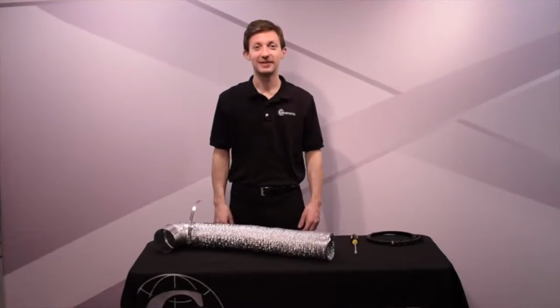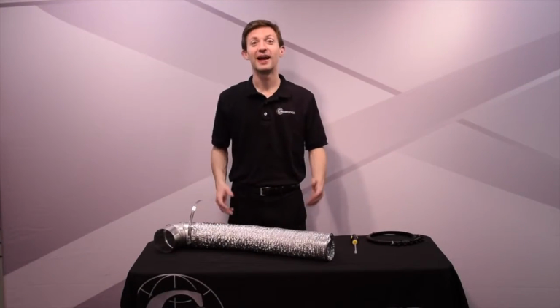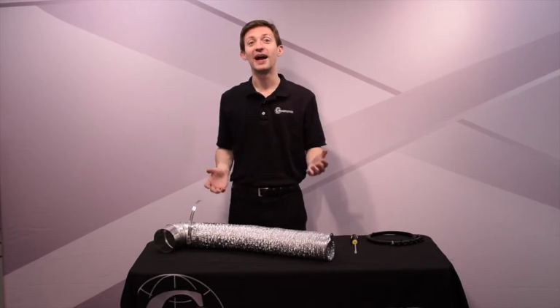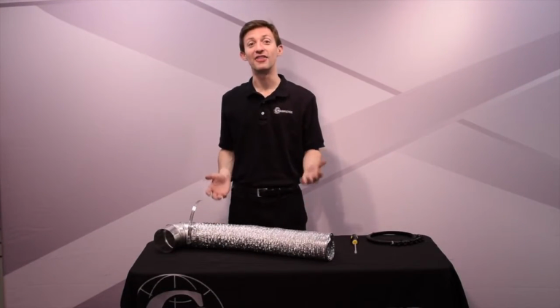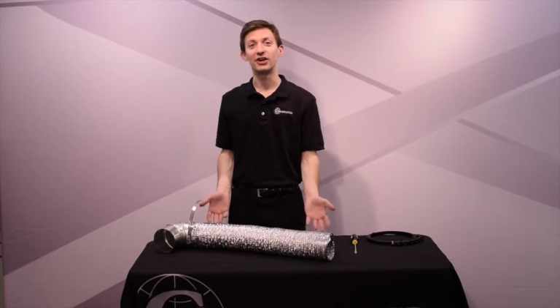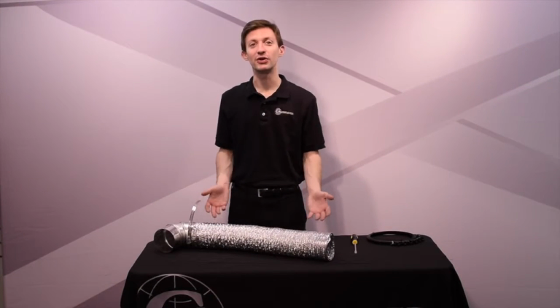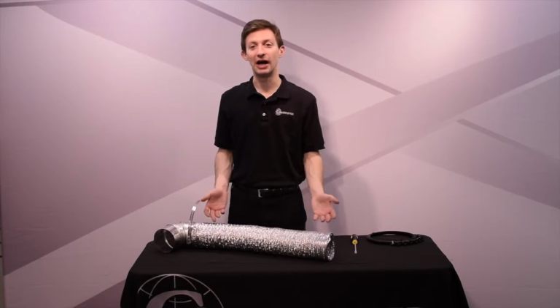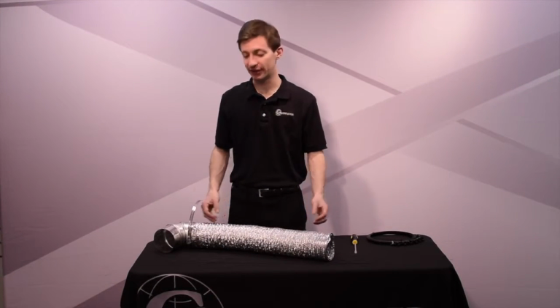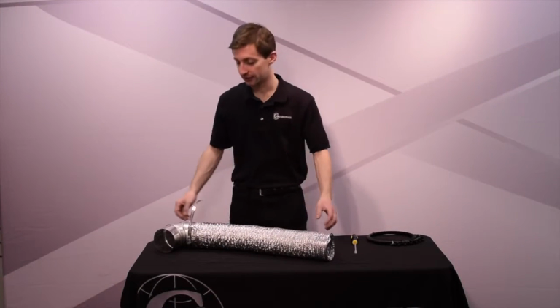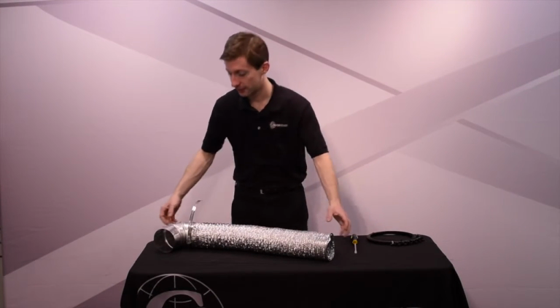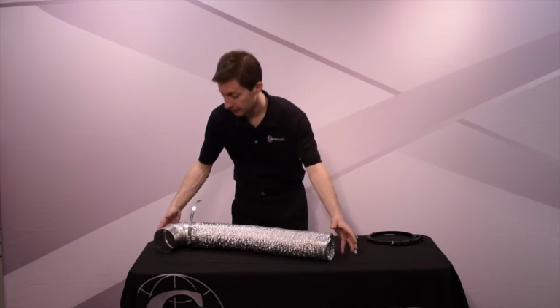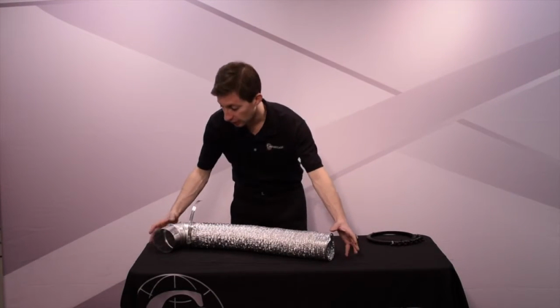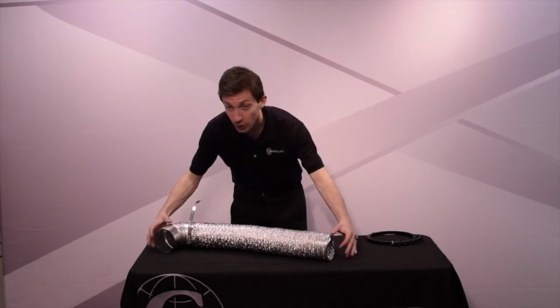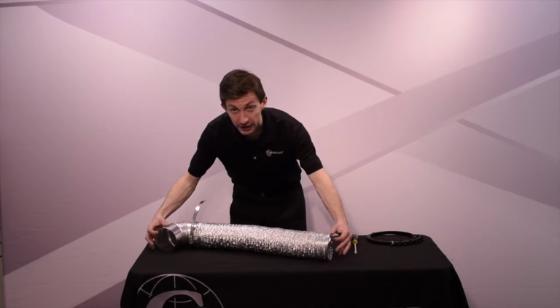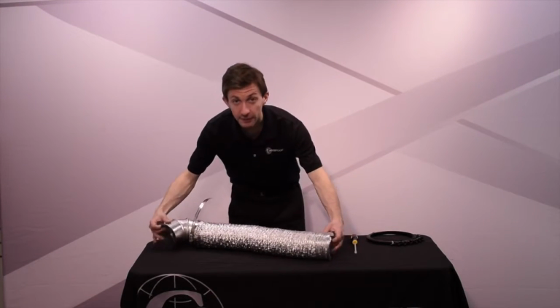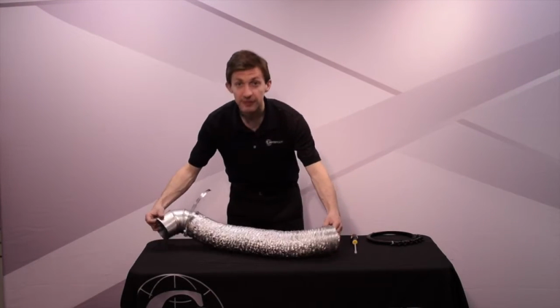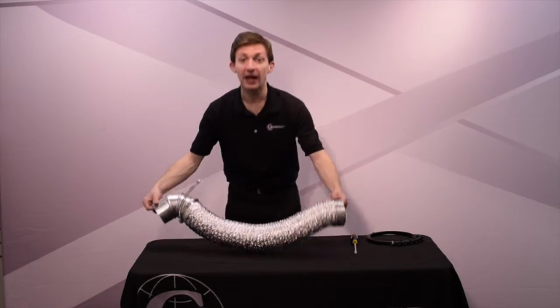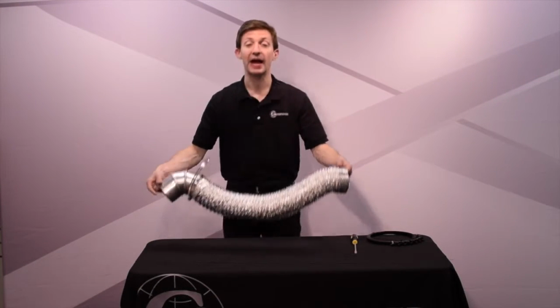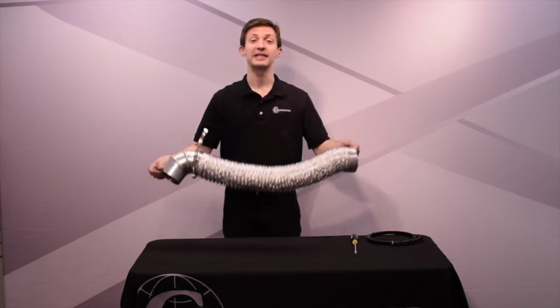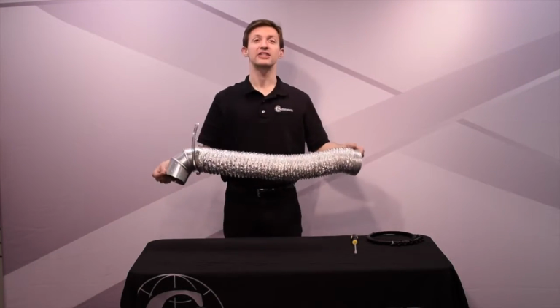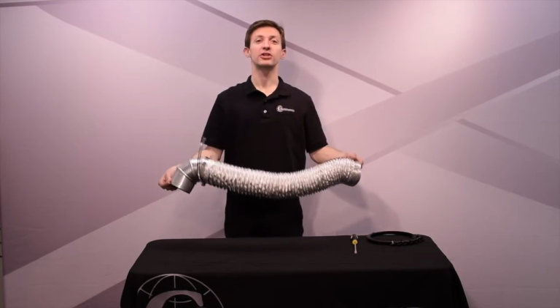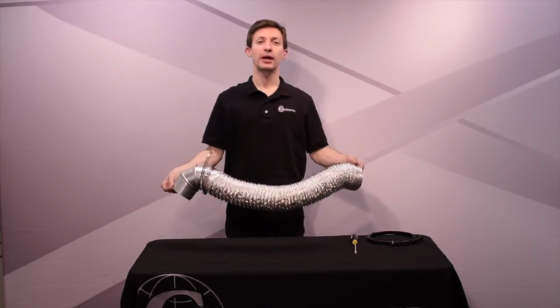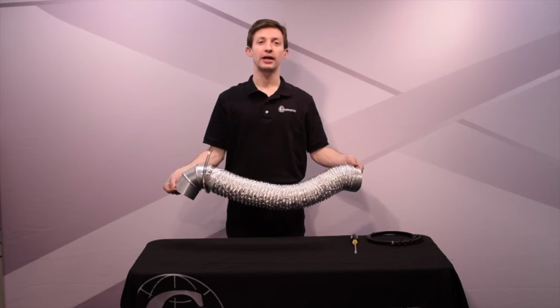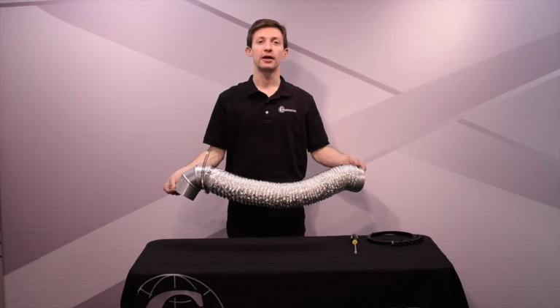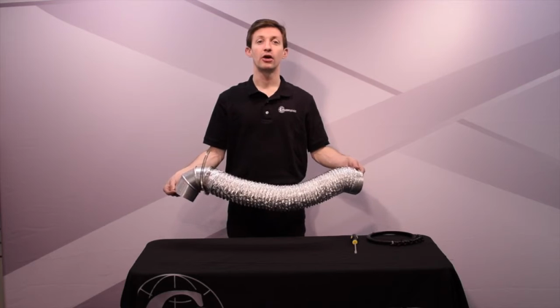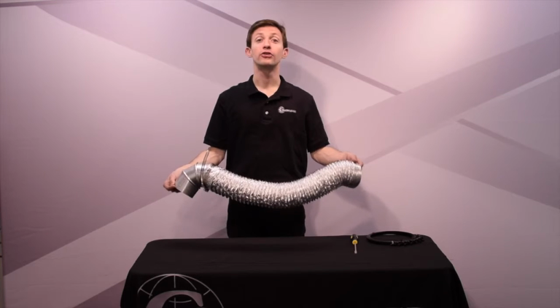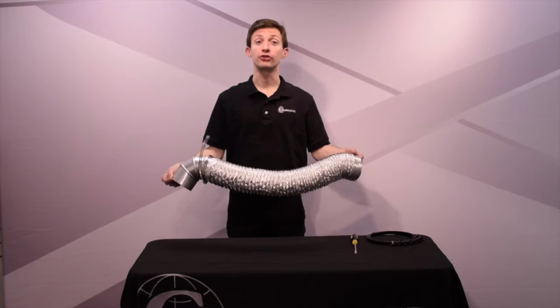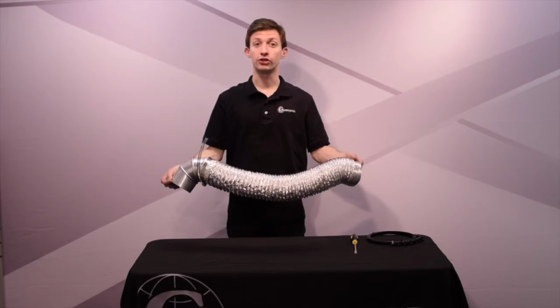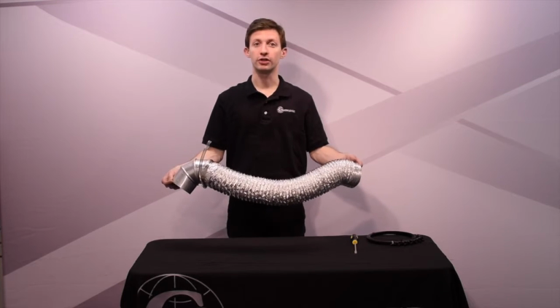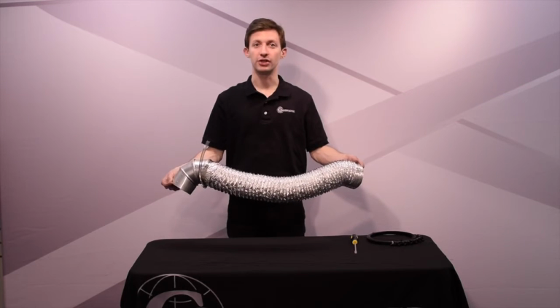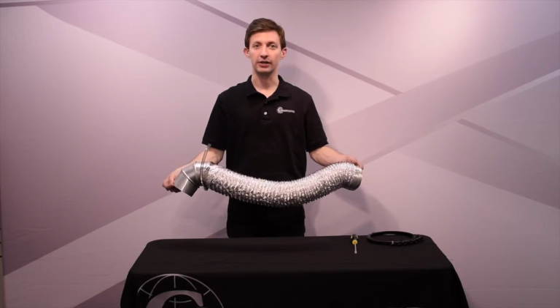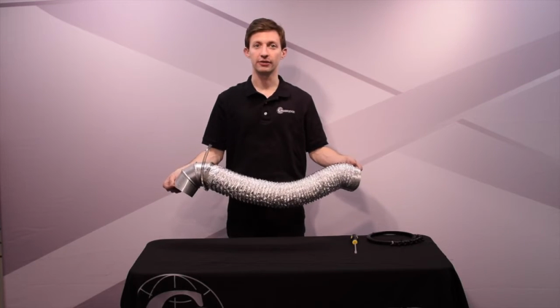And there you have it — a quick and easy way to secure duct.